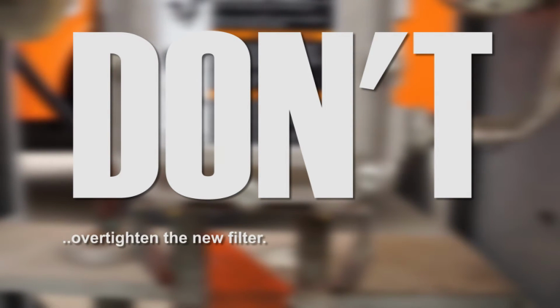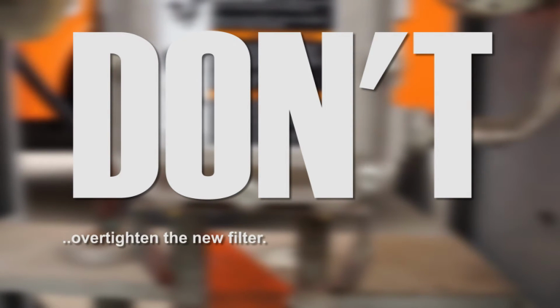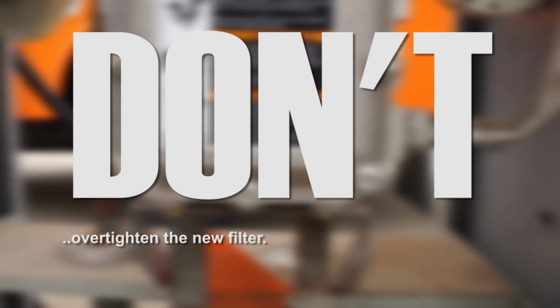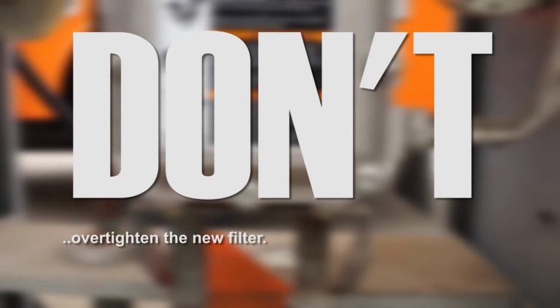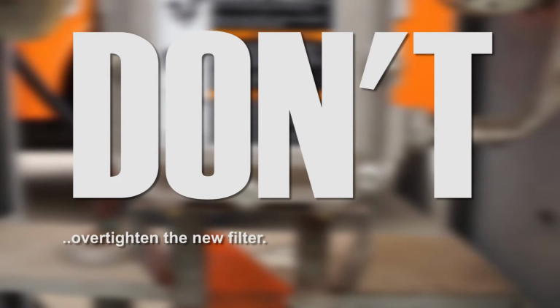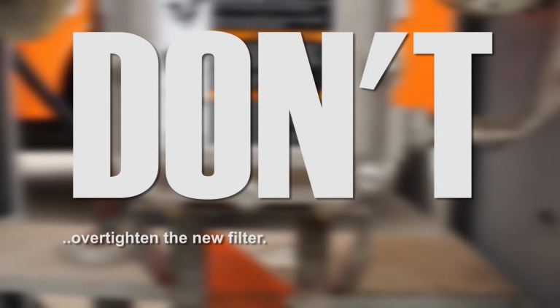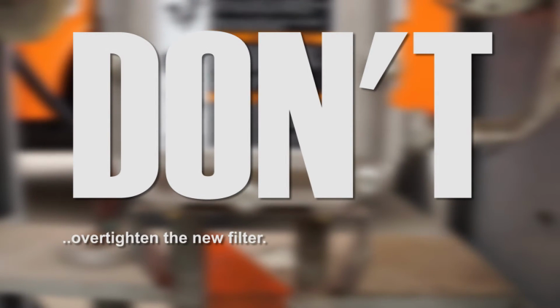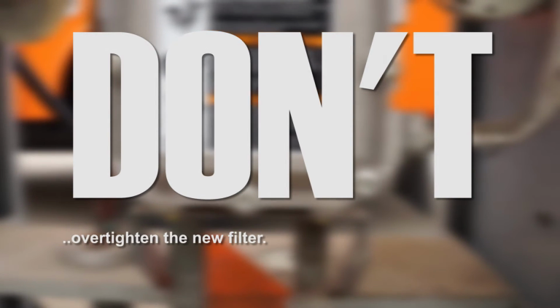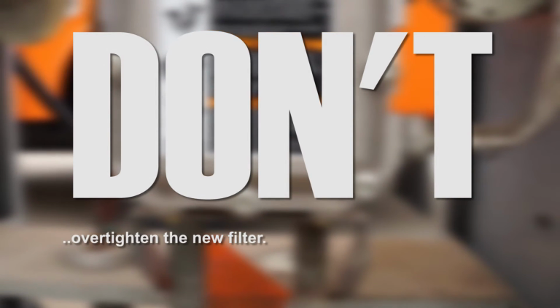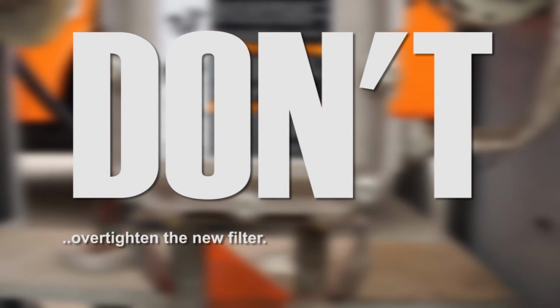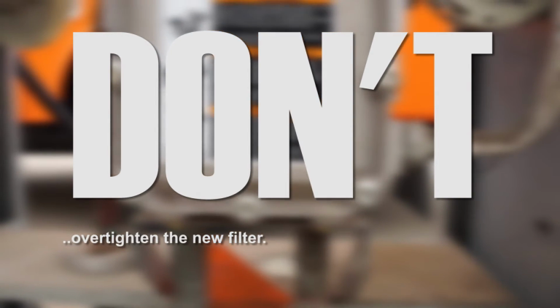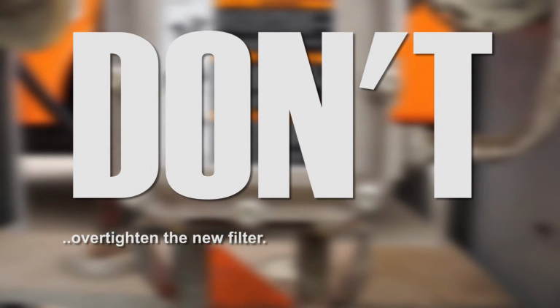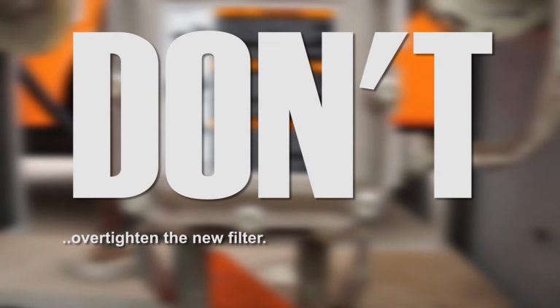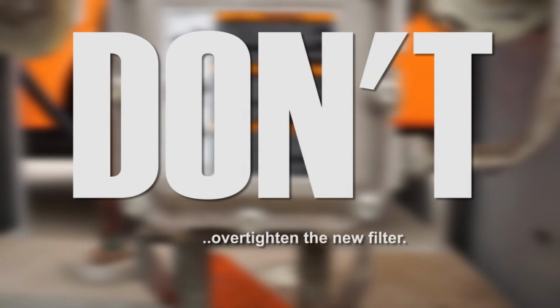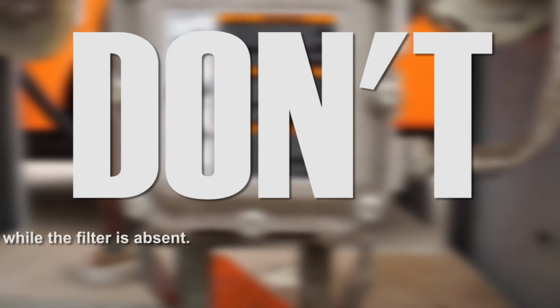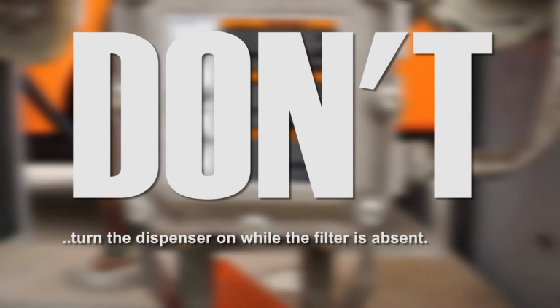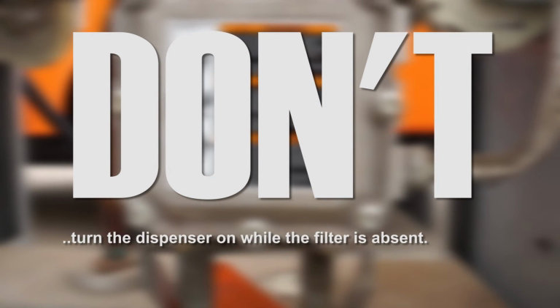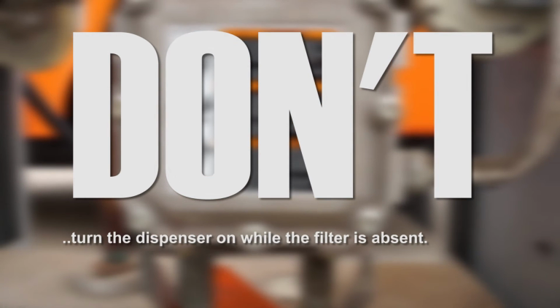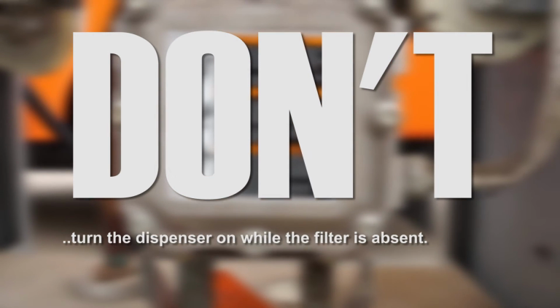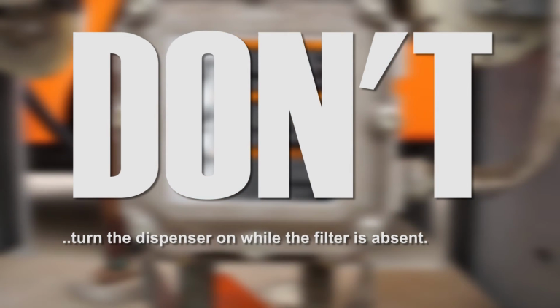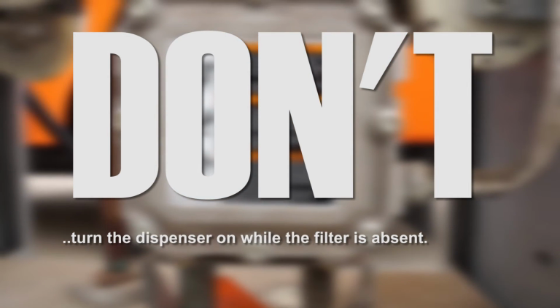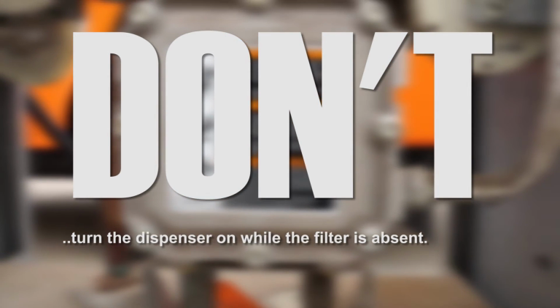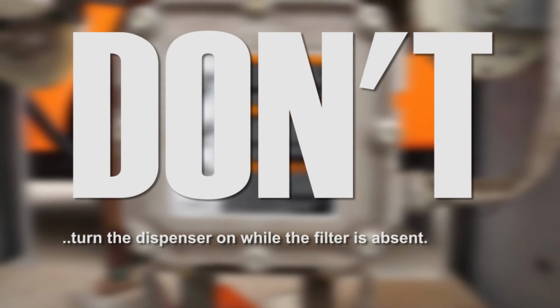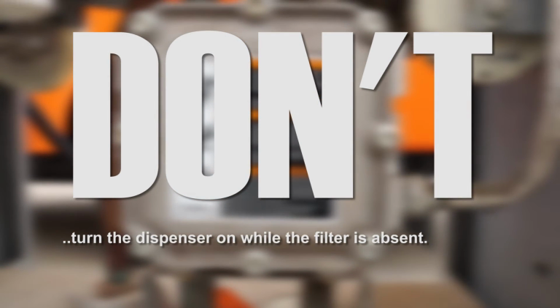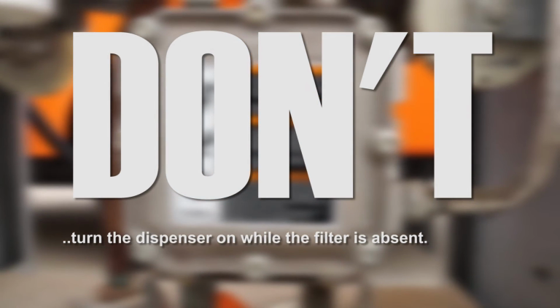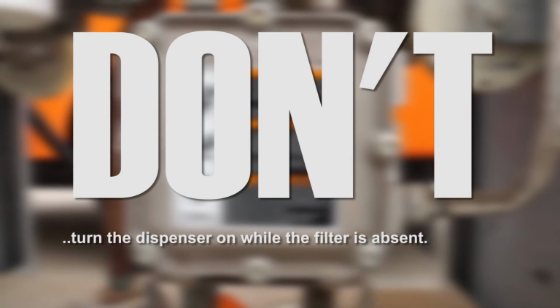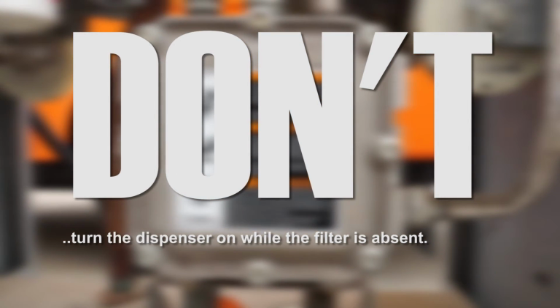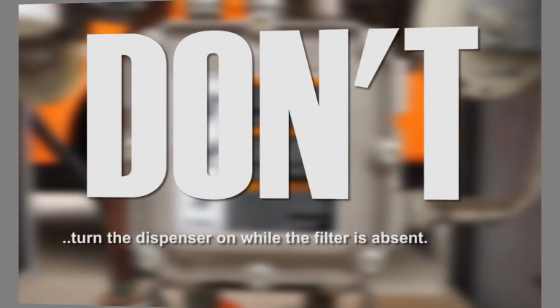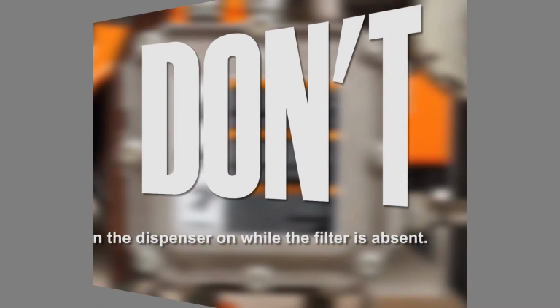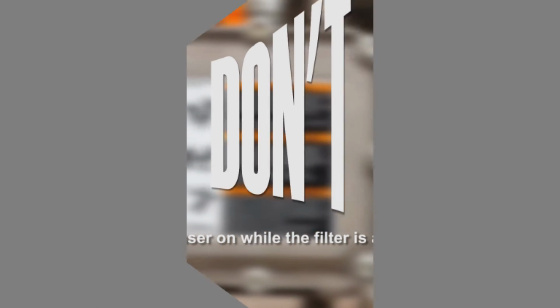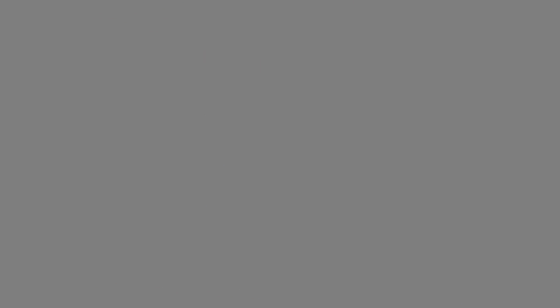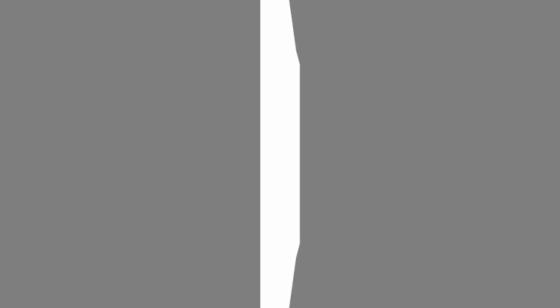Don't over-tighten the new filter. Don't turn the dispenser on while the filter is absent.